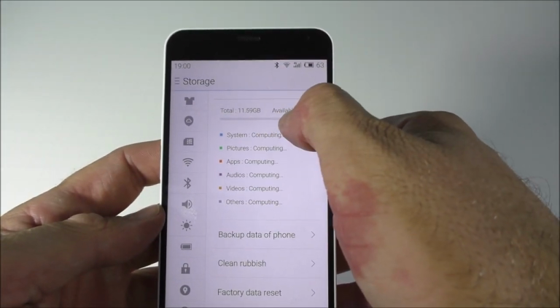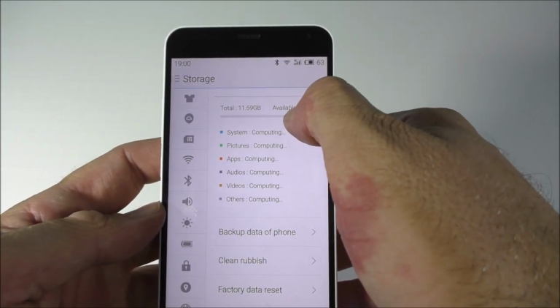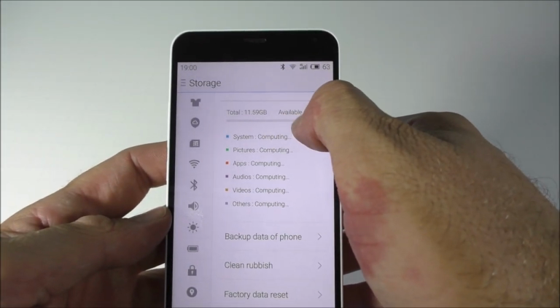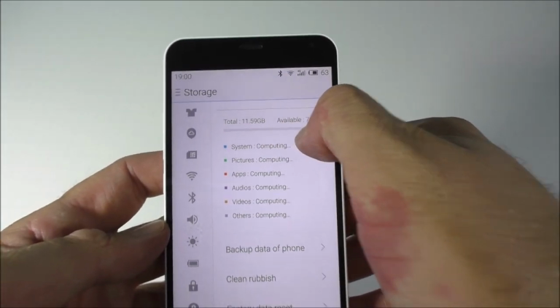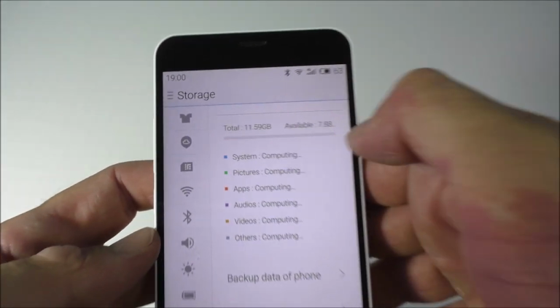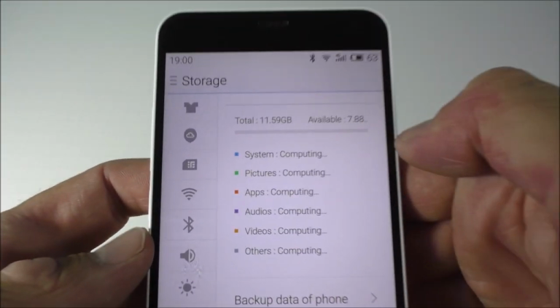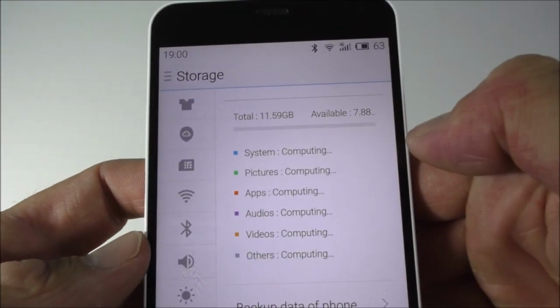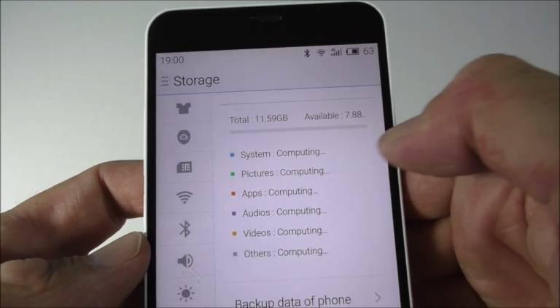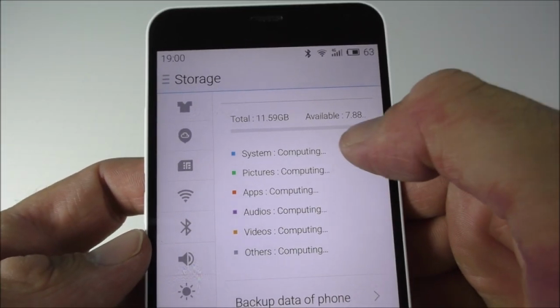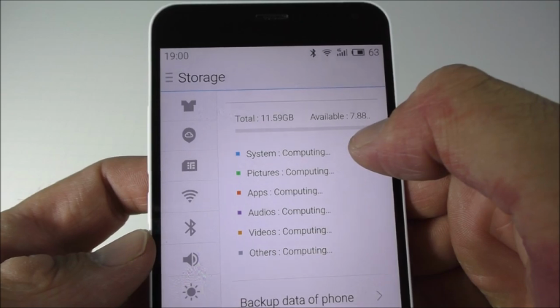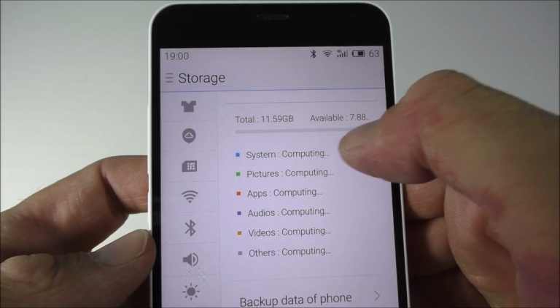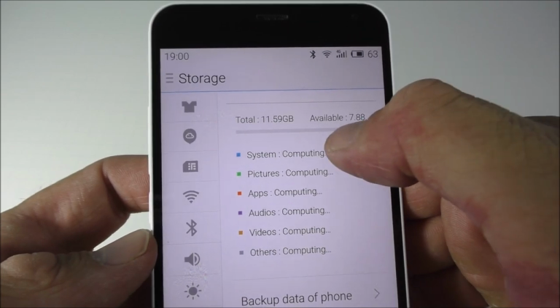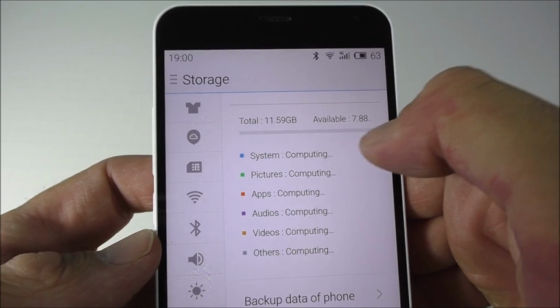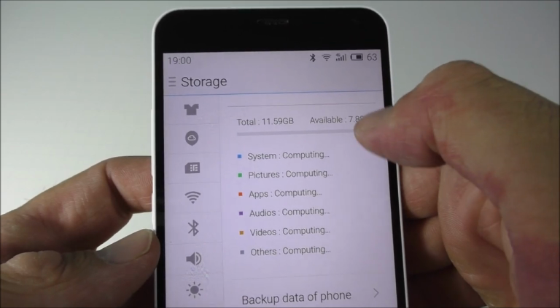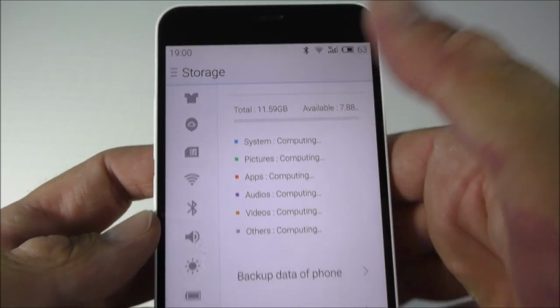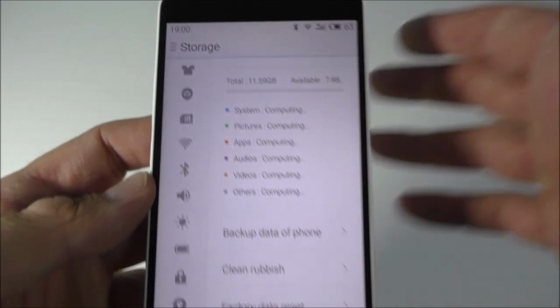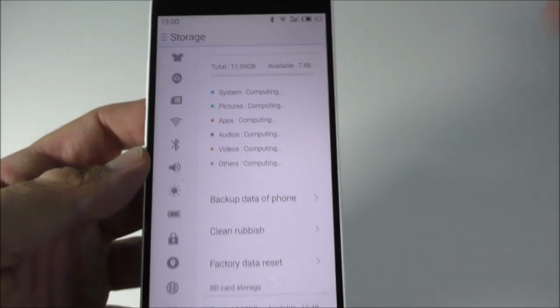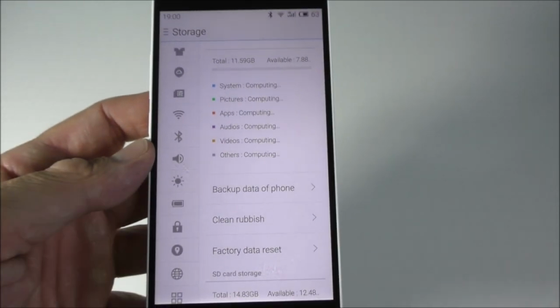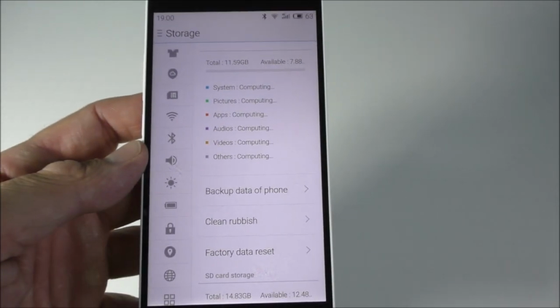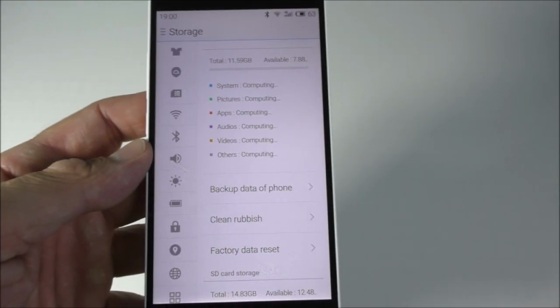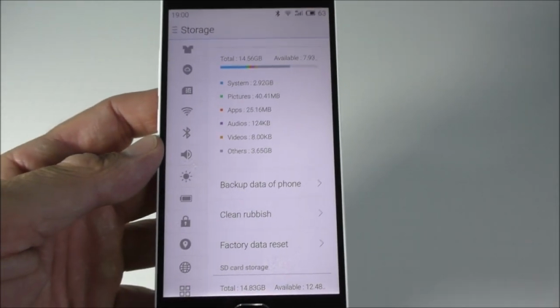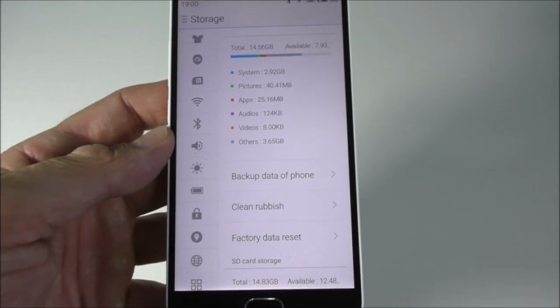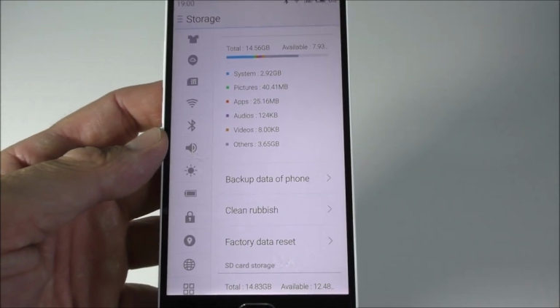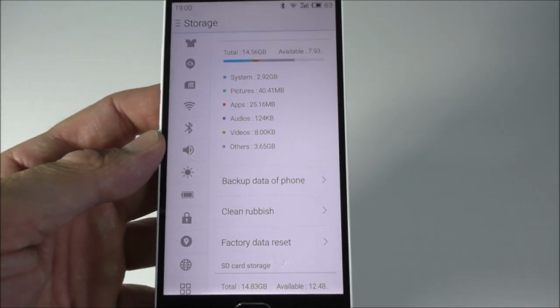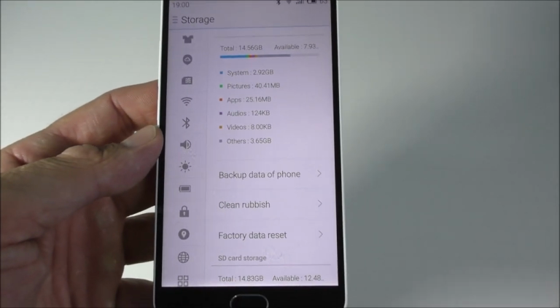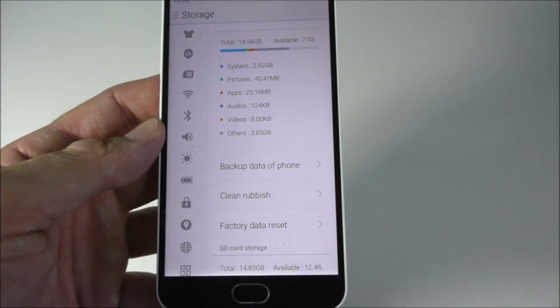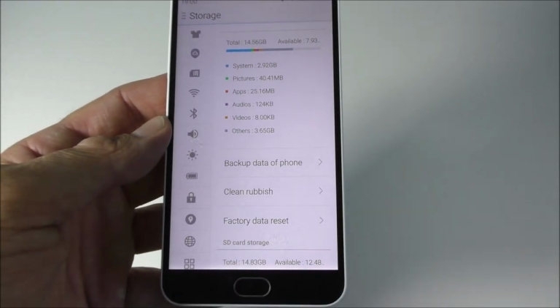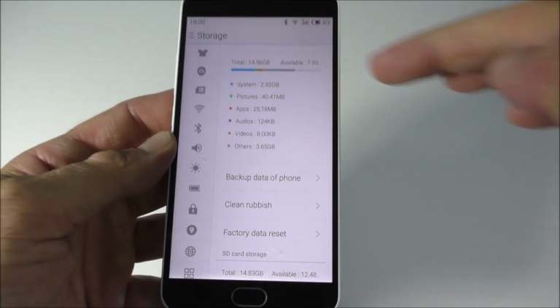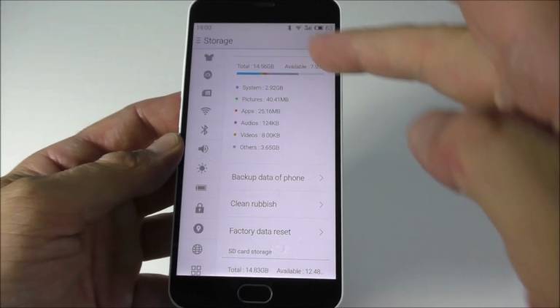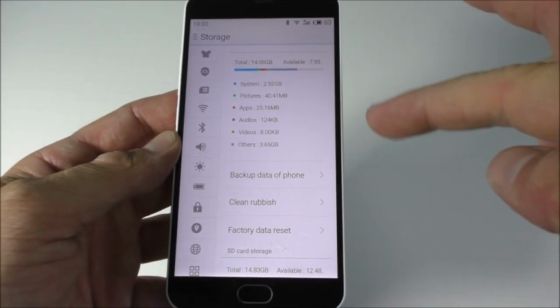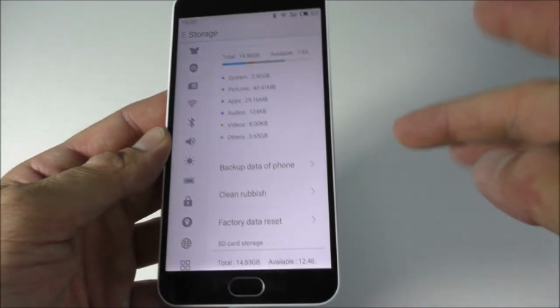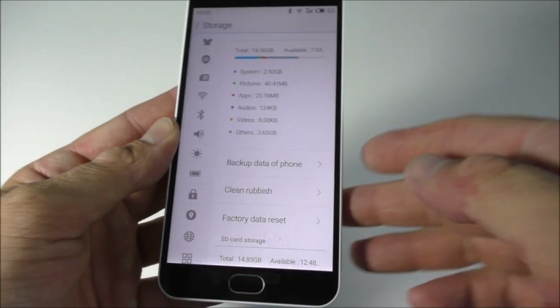Let me show you around the storage. You have about 10 gigs available. I'm using quite a bit because I have a few apps installed, but you do get about 10 gigs free.